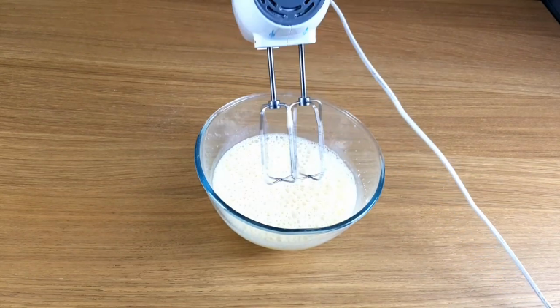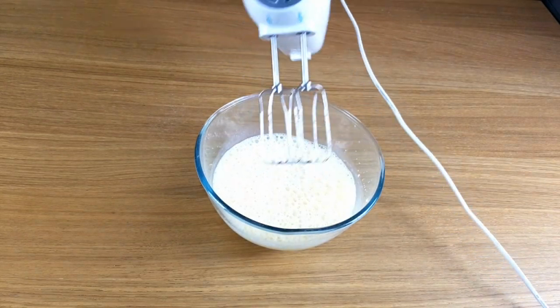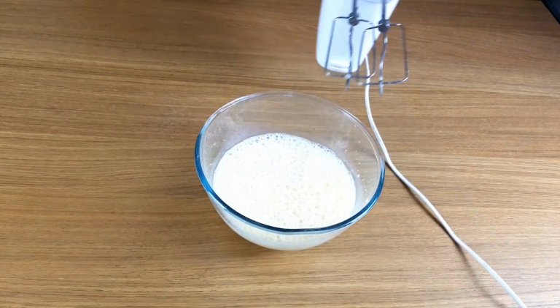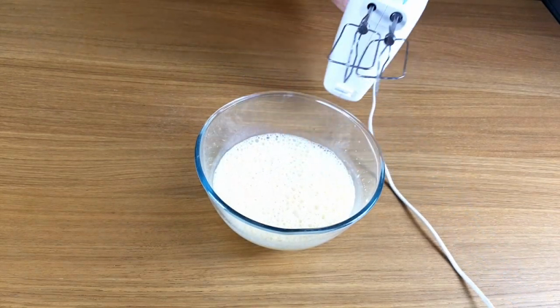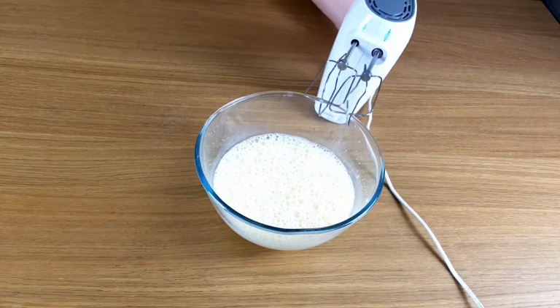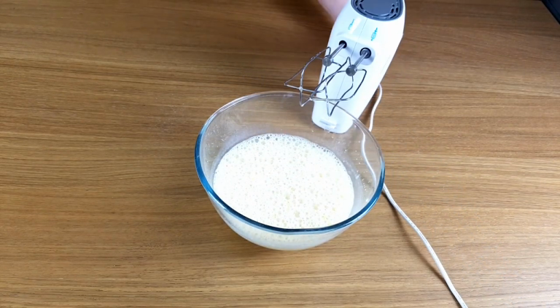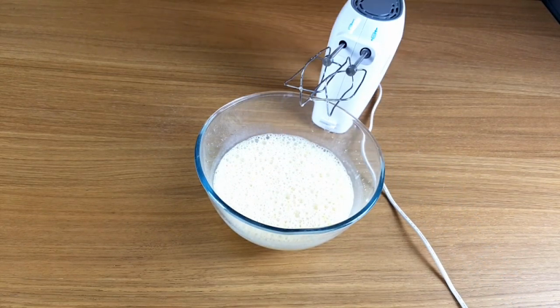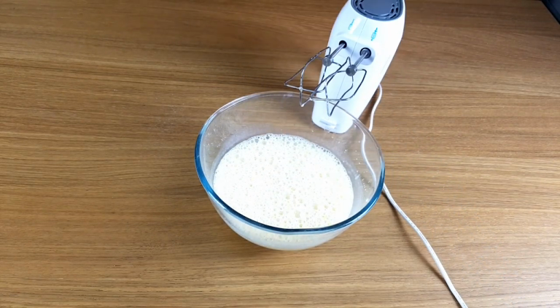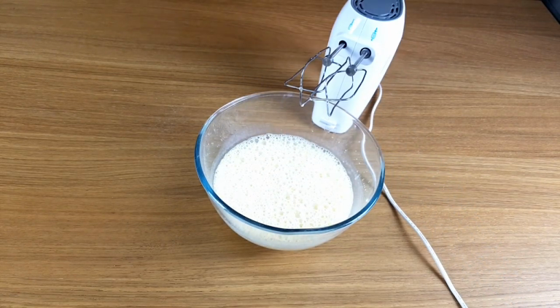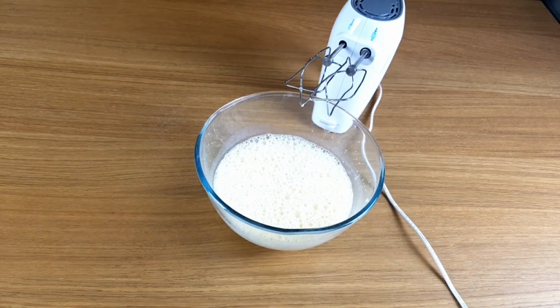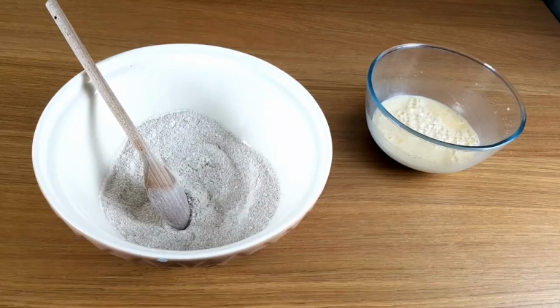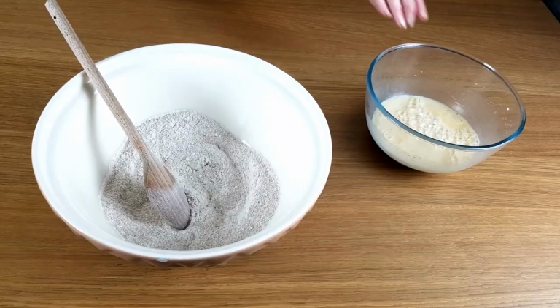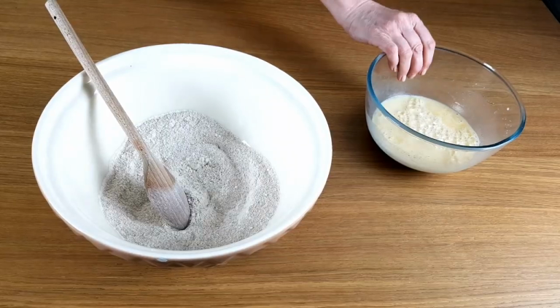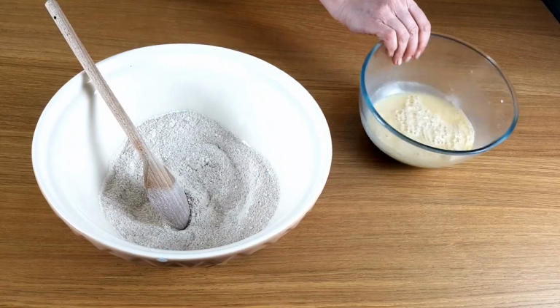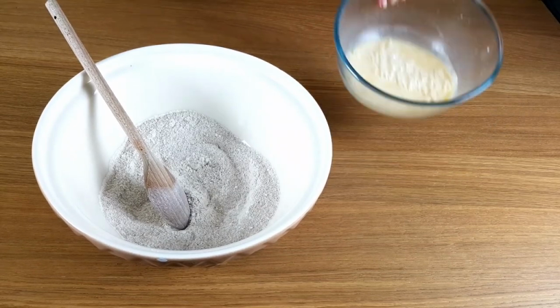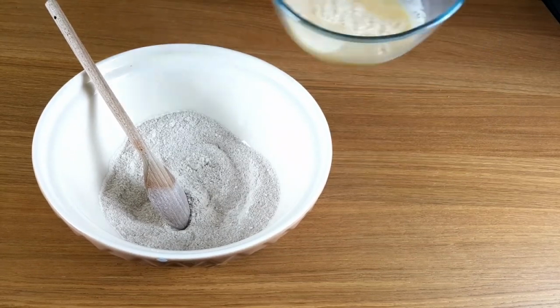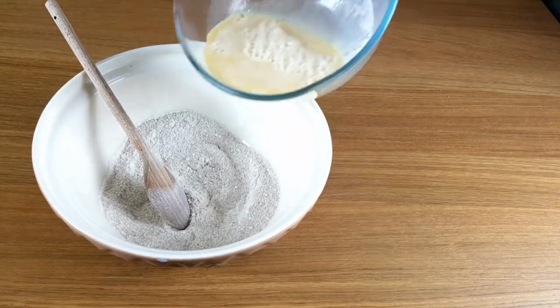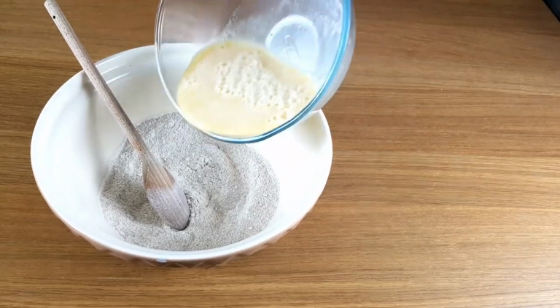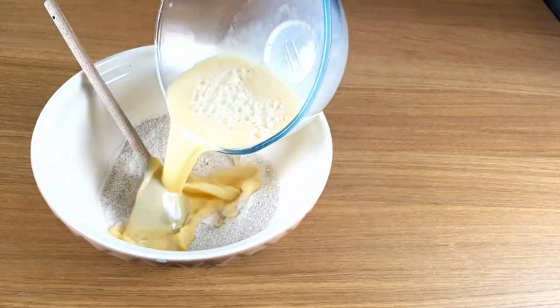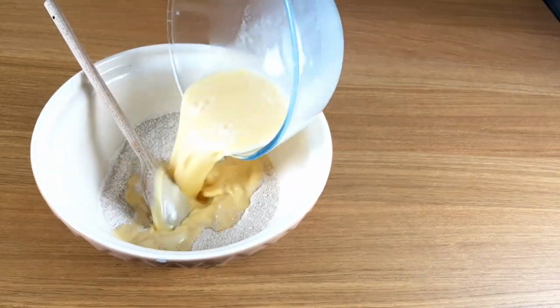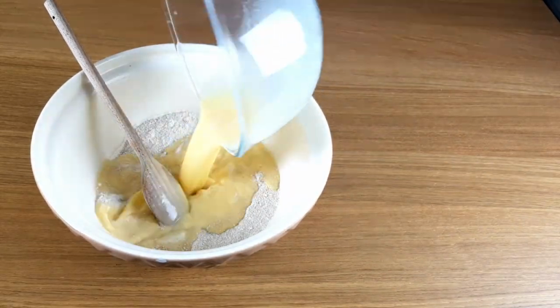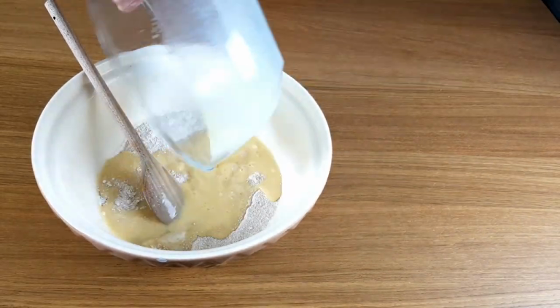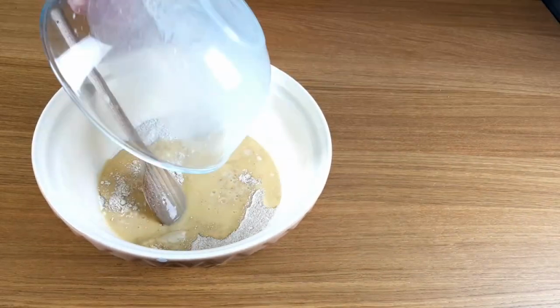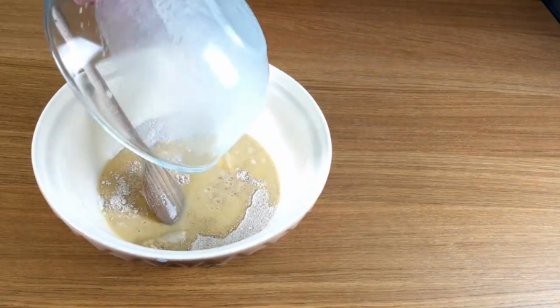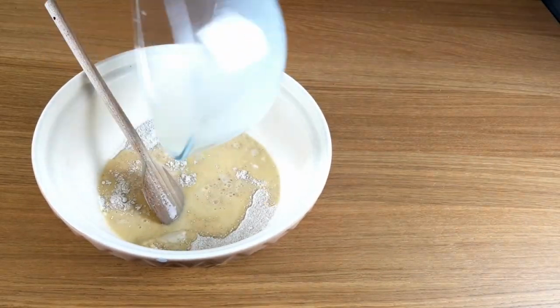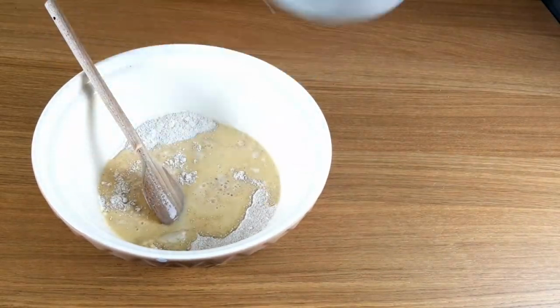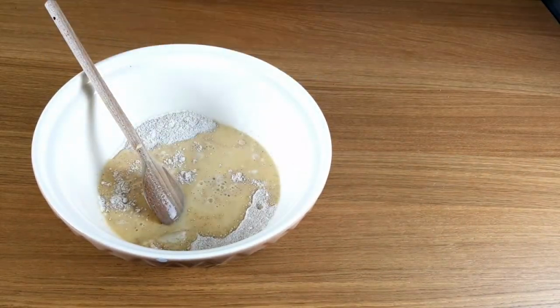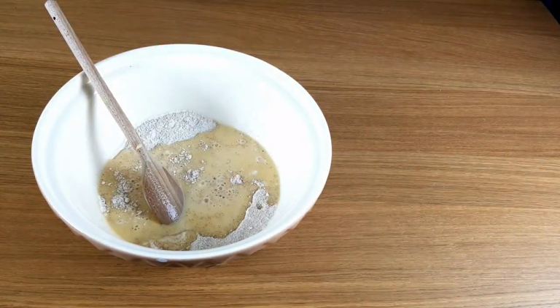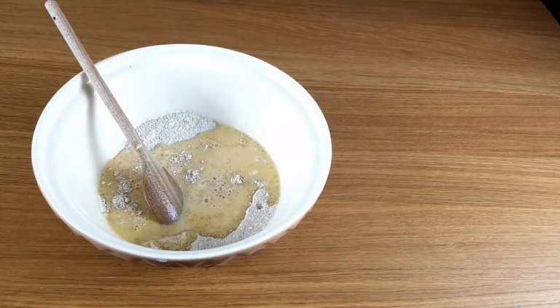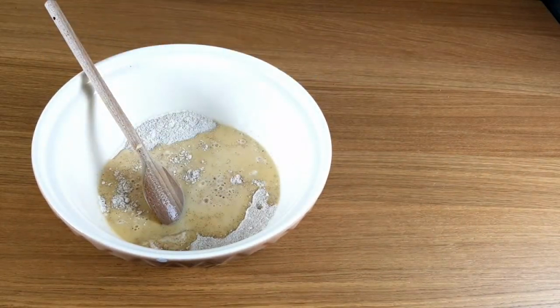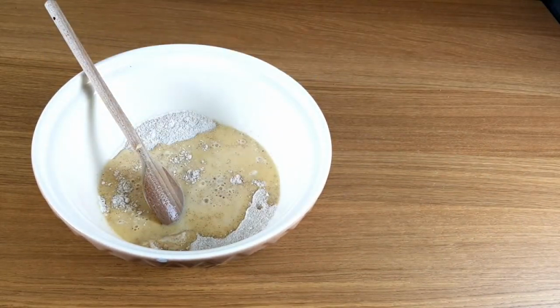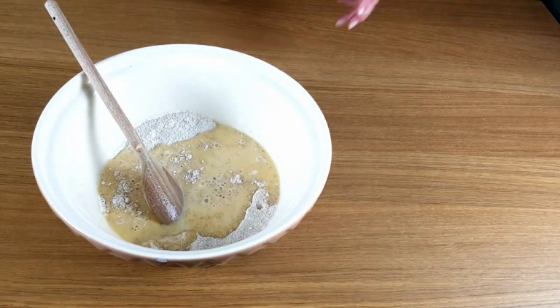When it's all light and frothy, pour it into the dry ingredients and stir it with a spoon.